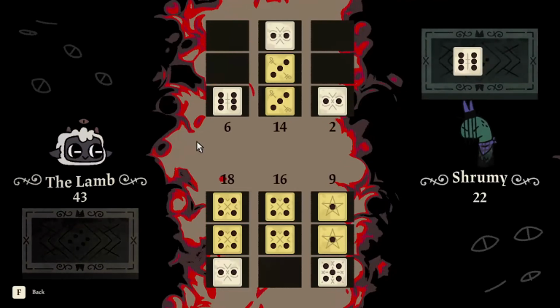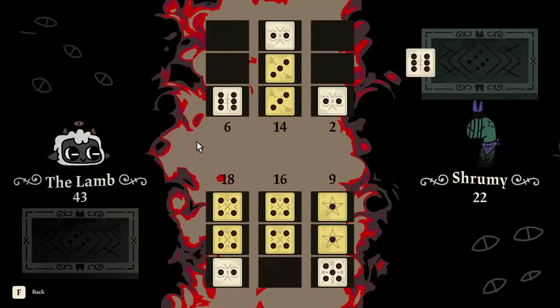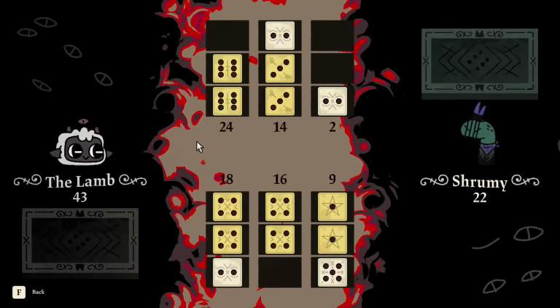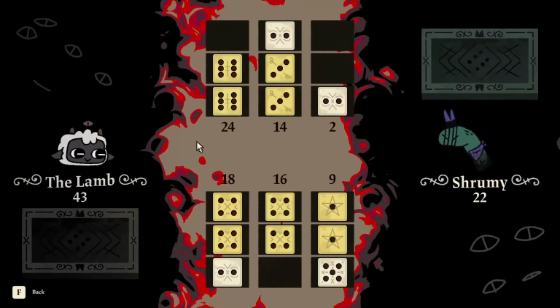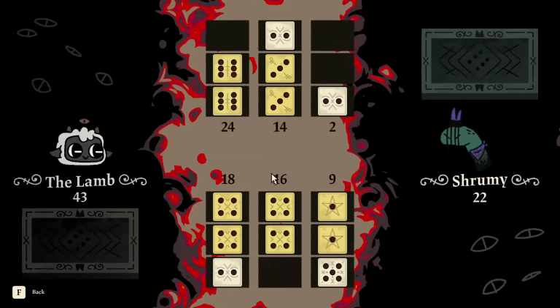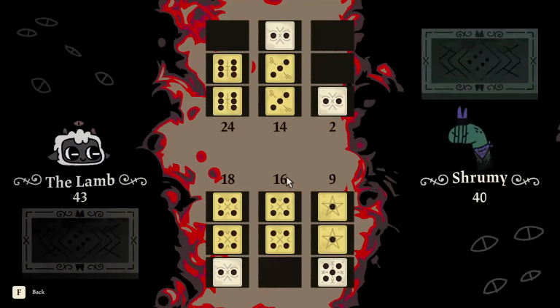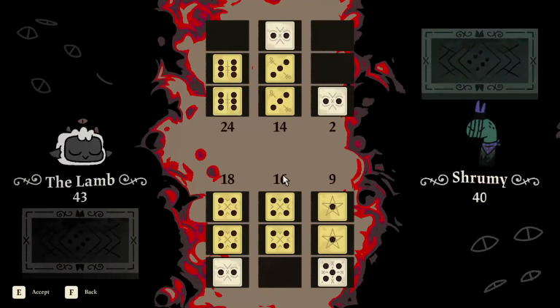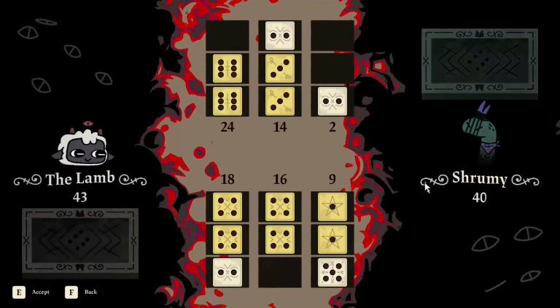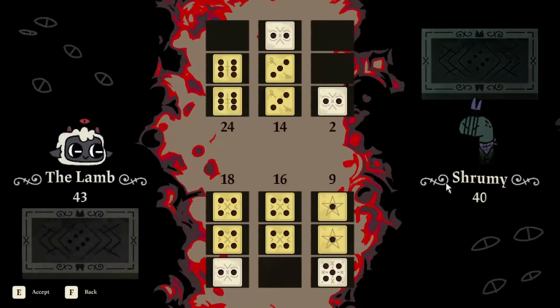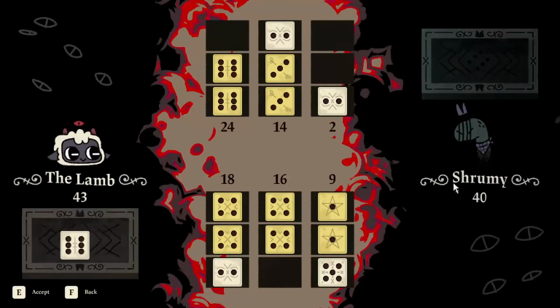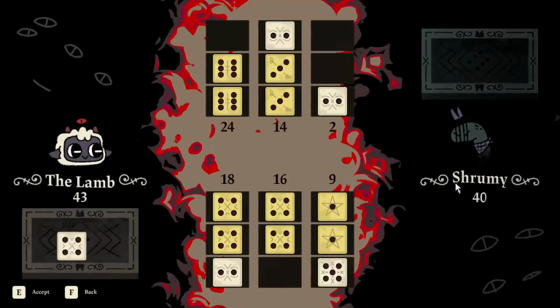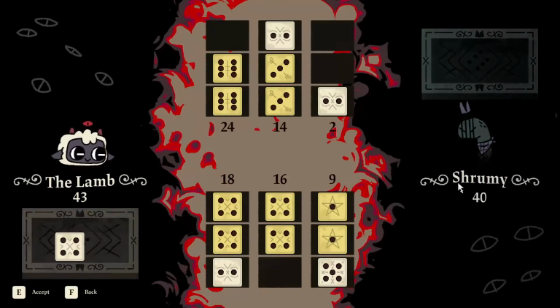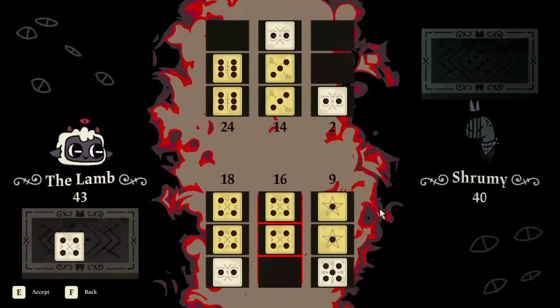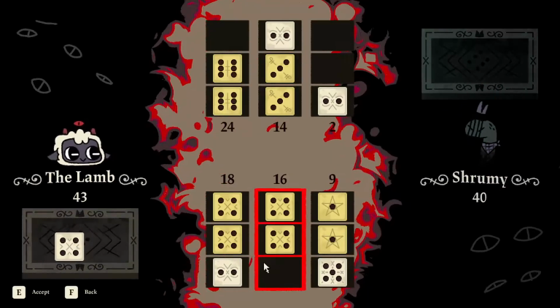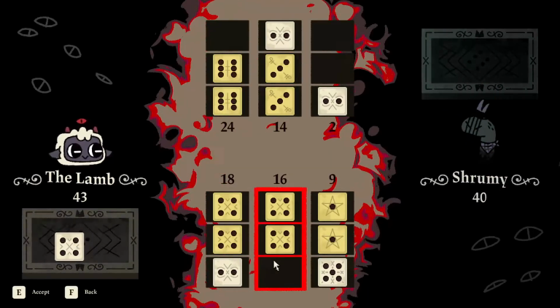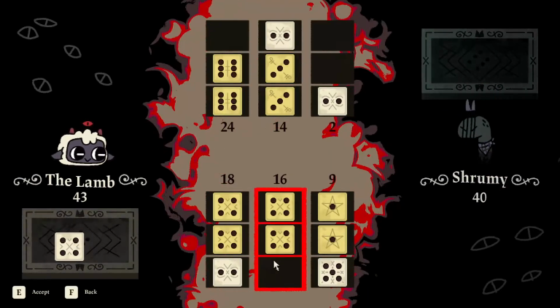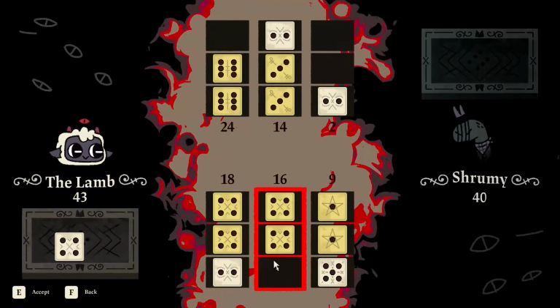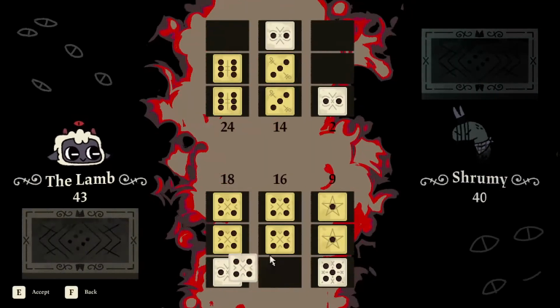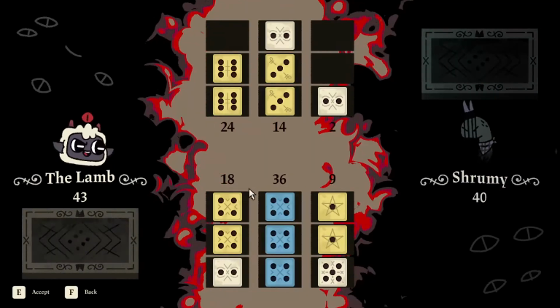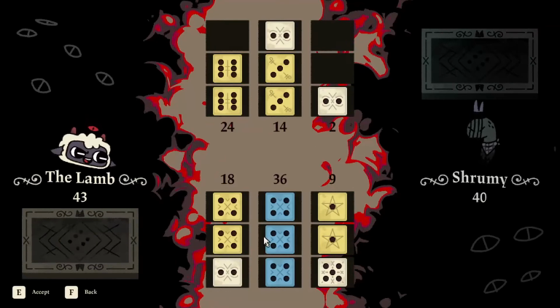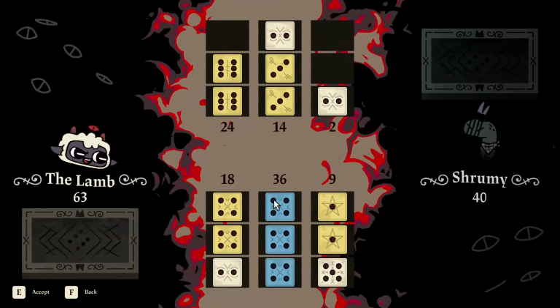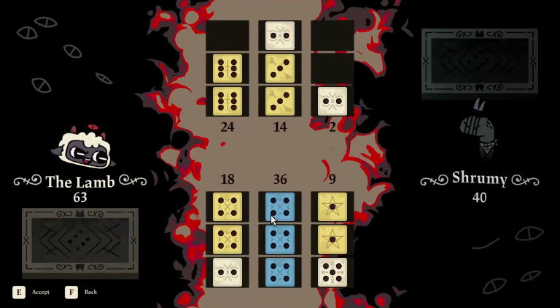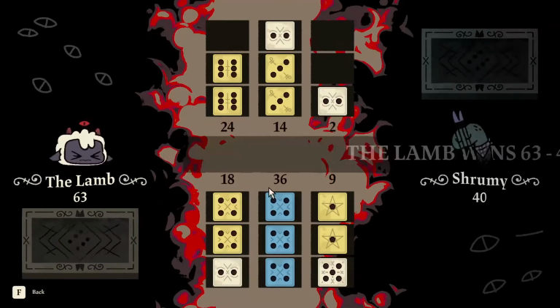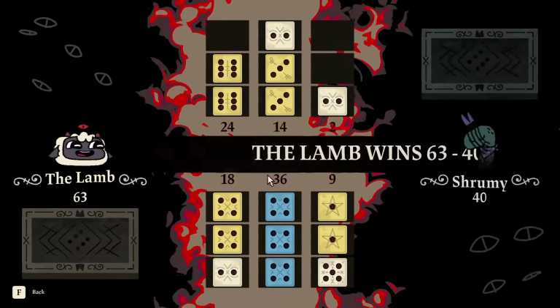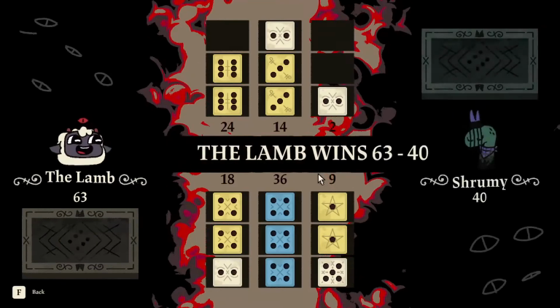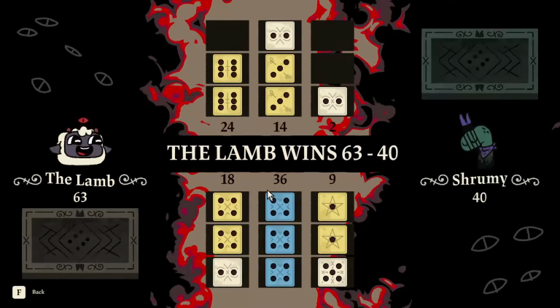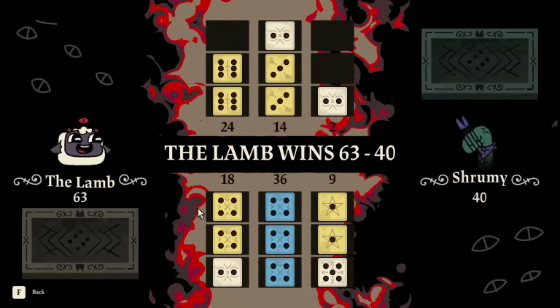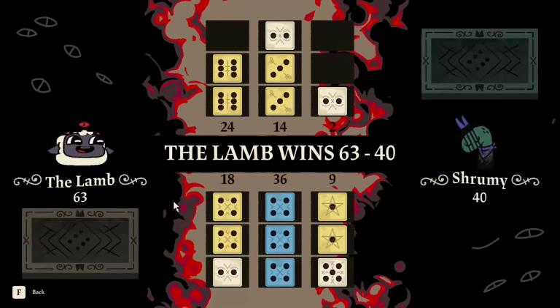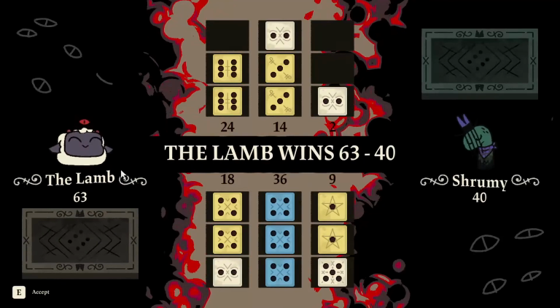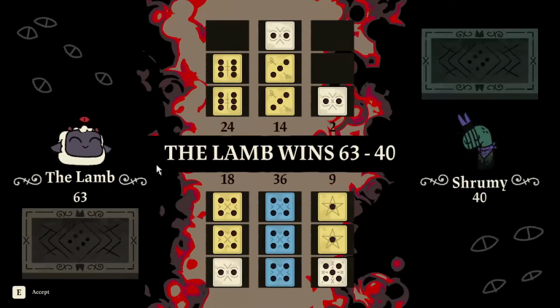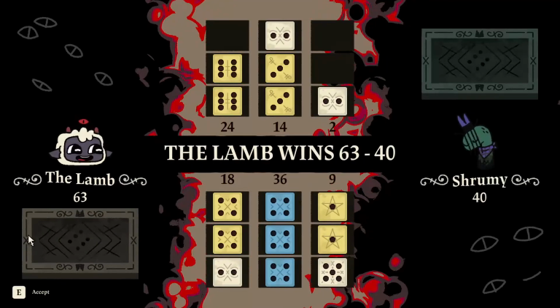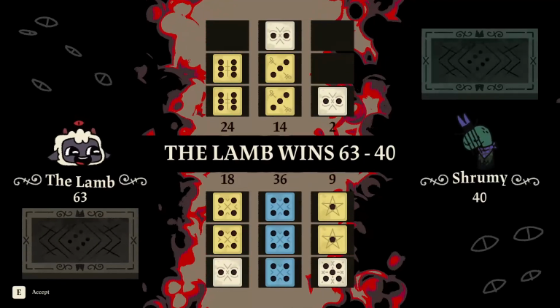Already we've pretty much won. That was closer than I thought — we get a 4, that's the best row we could have got. 36, and that's how you win Knuckle Bones.